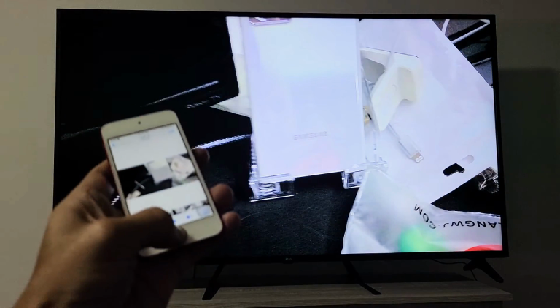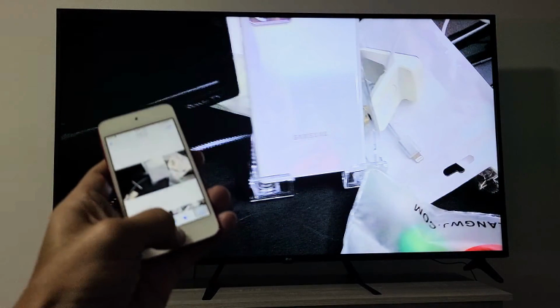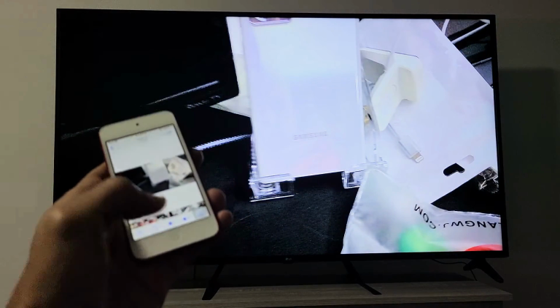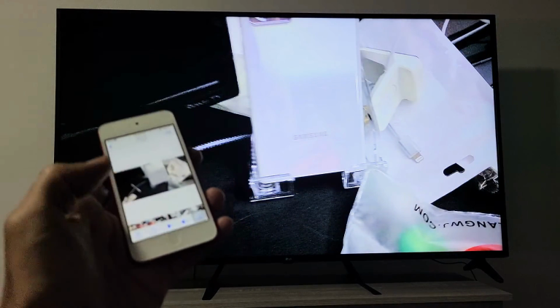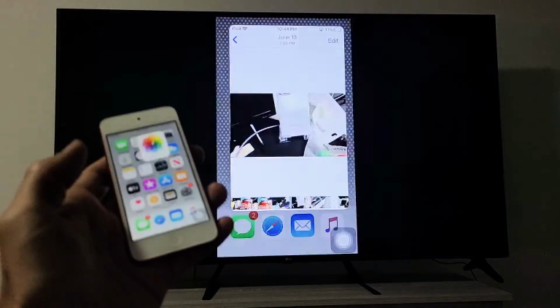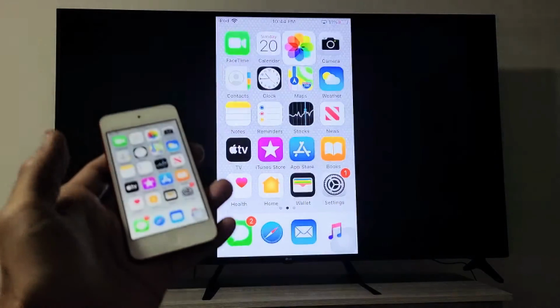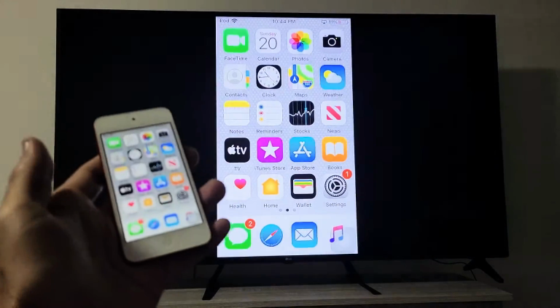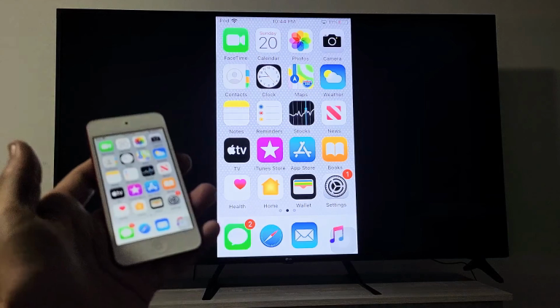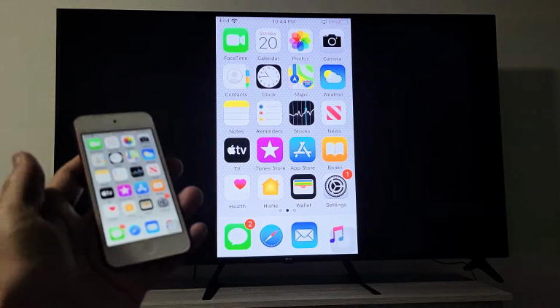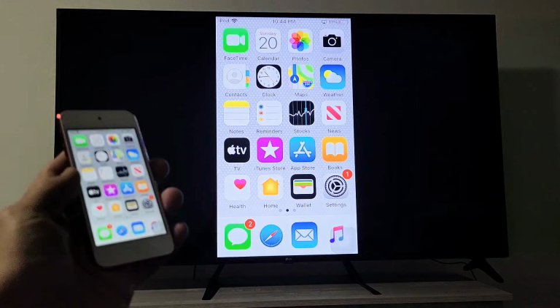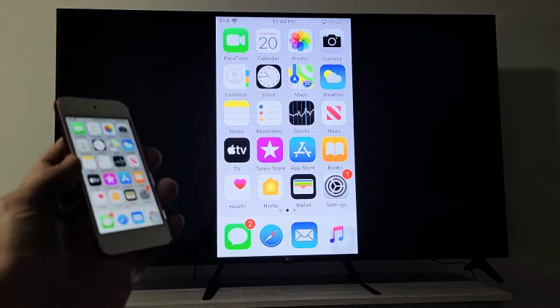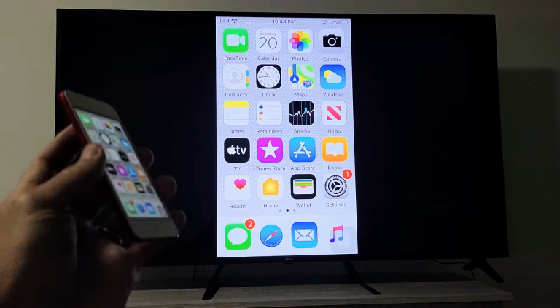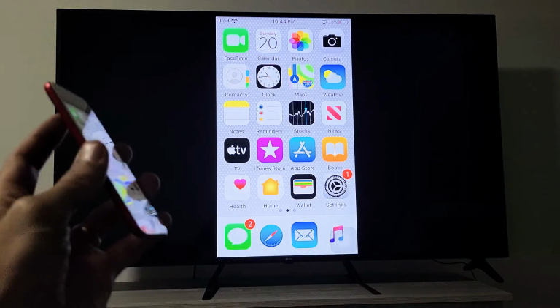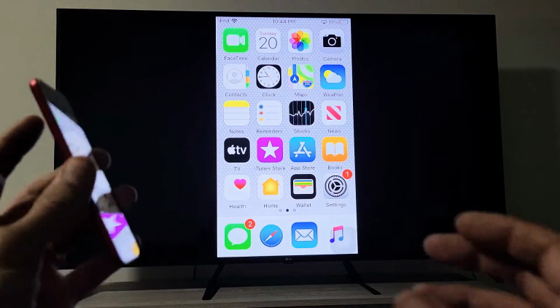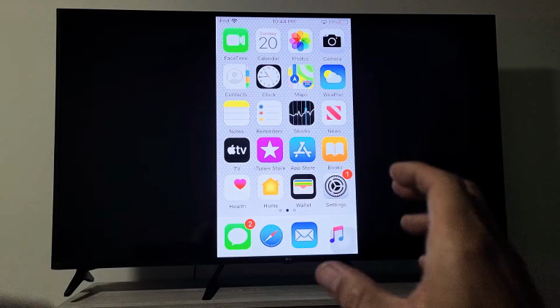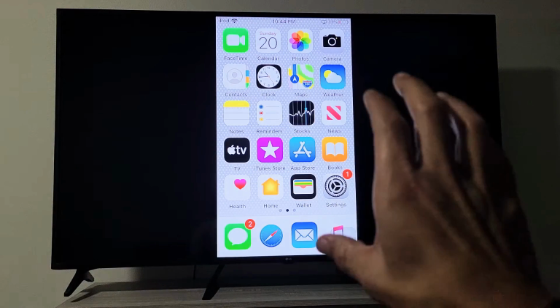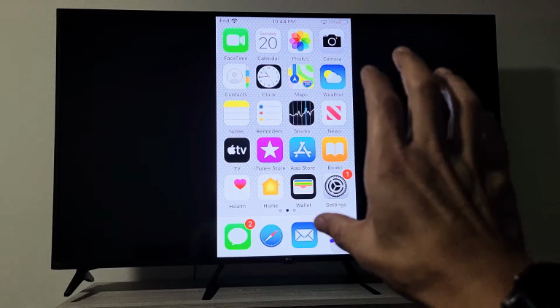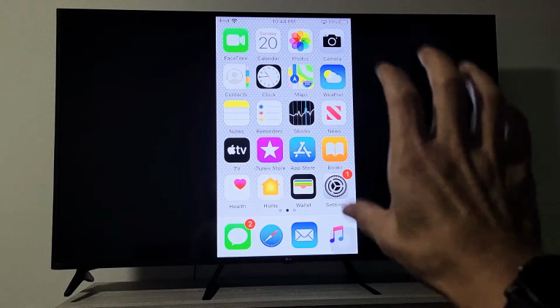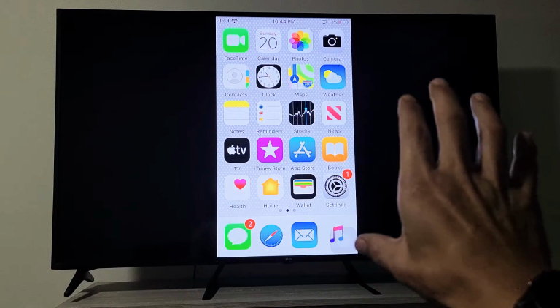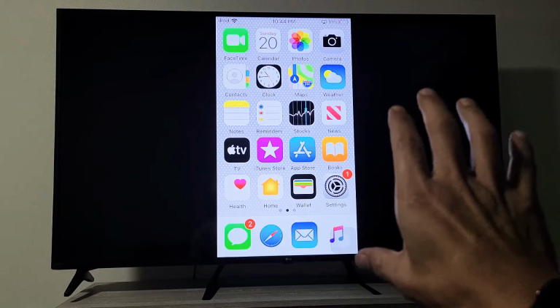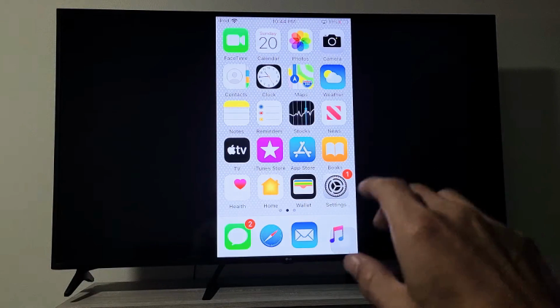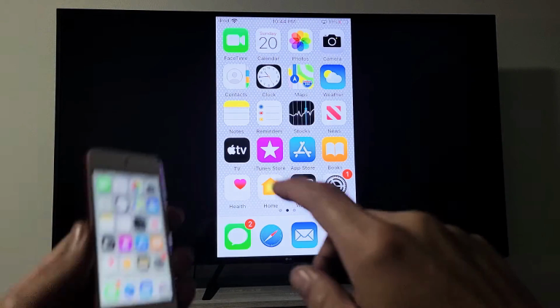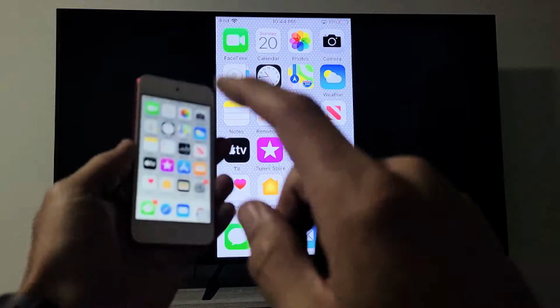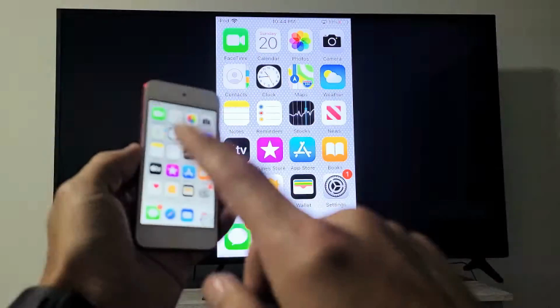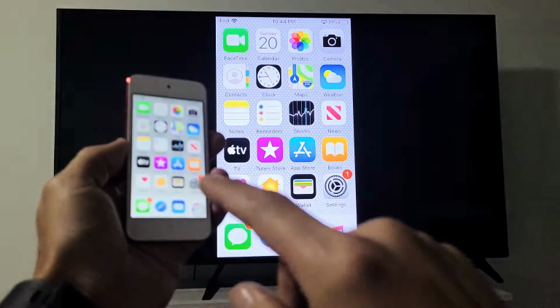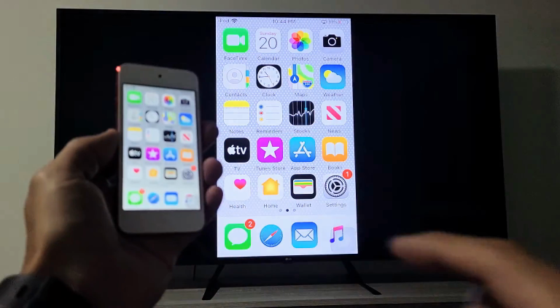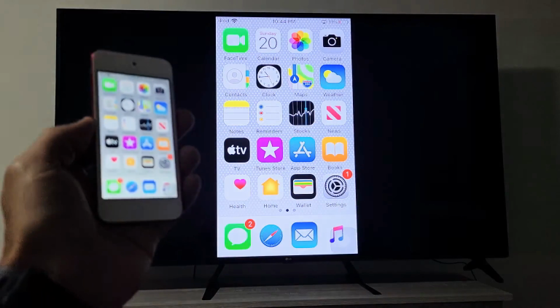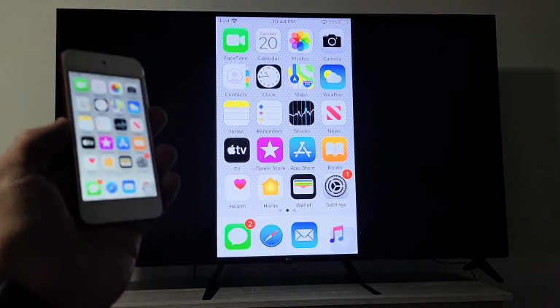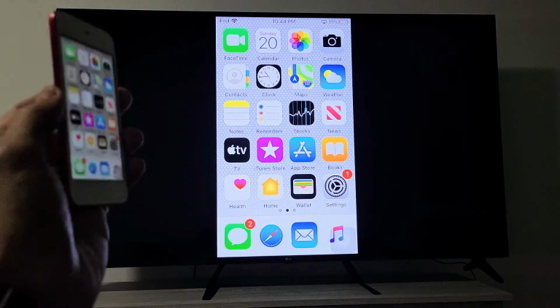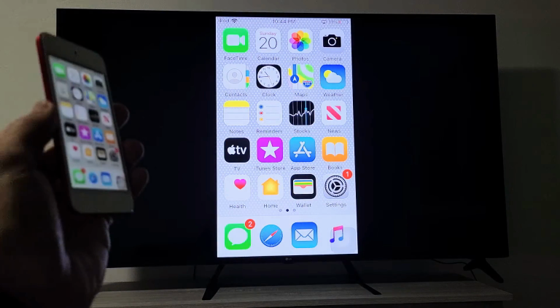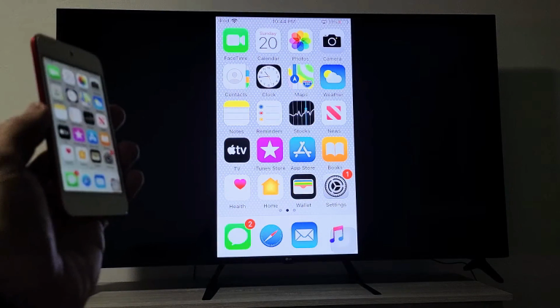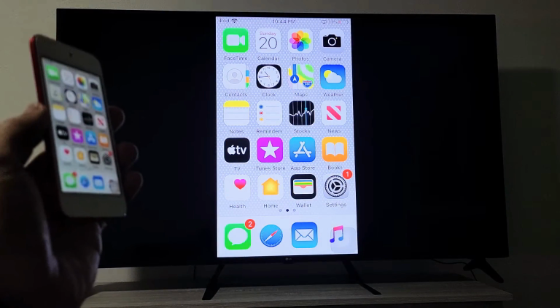You can hear the audio actually comes out from the TV, not the iPod Touch.